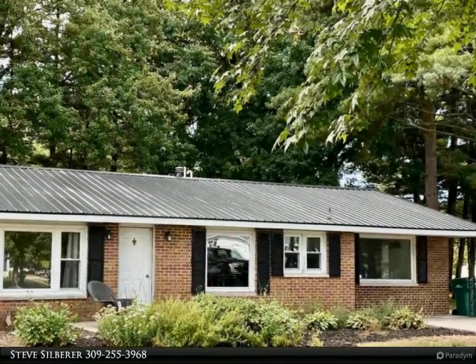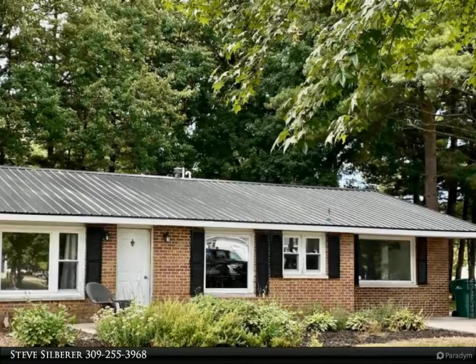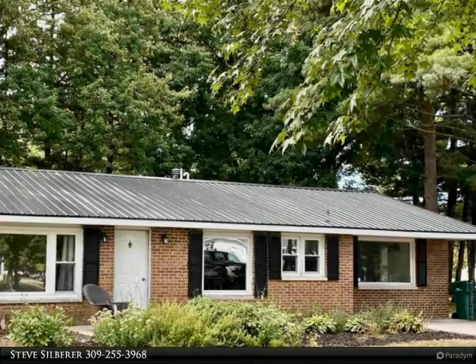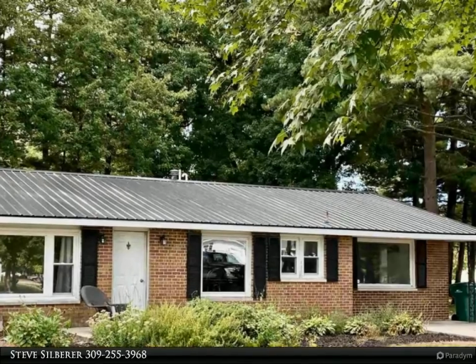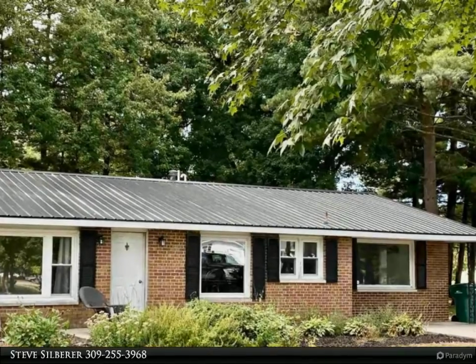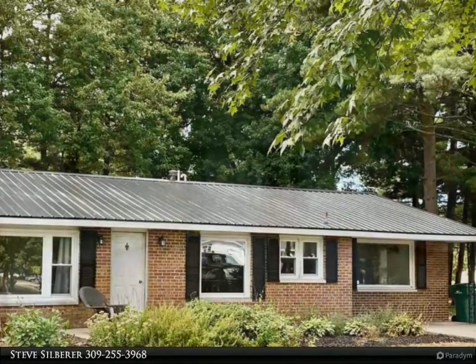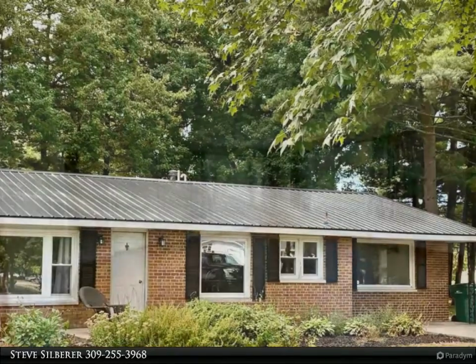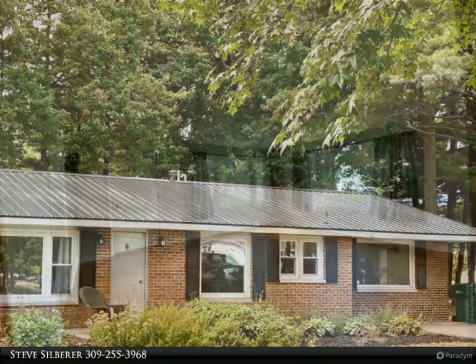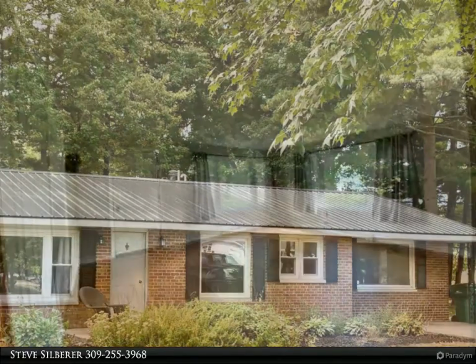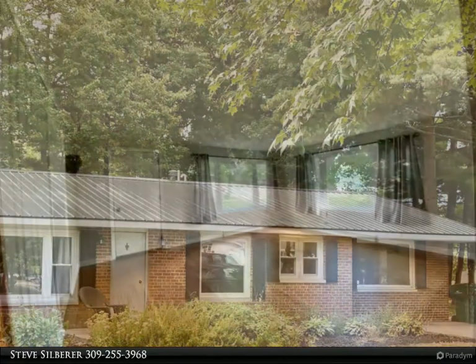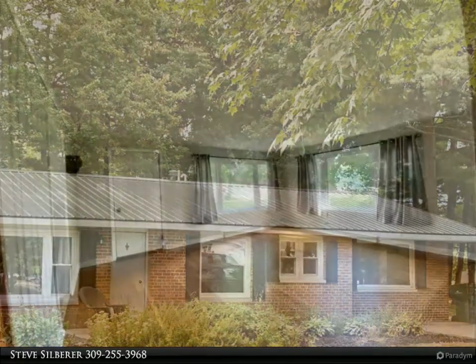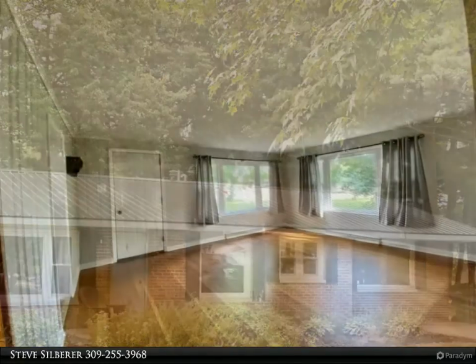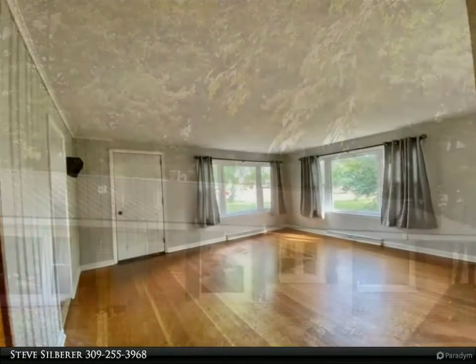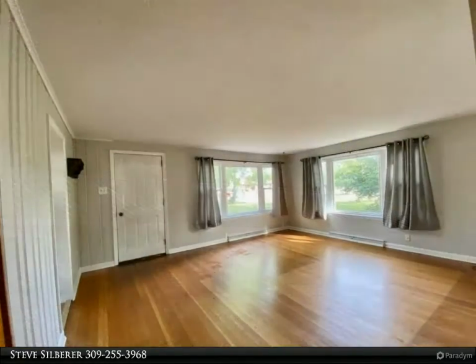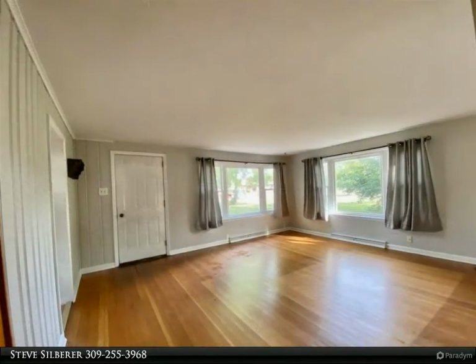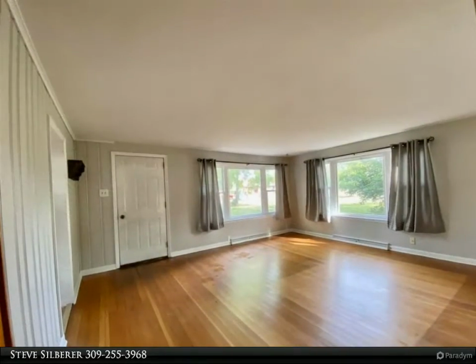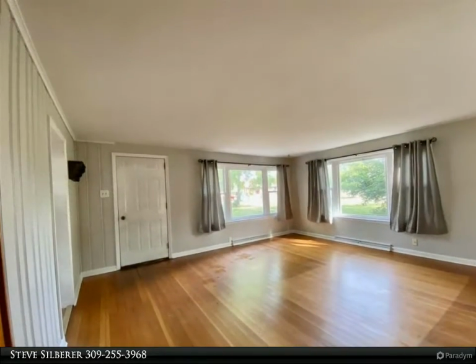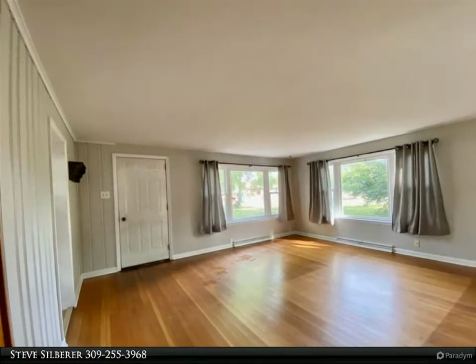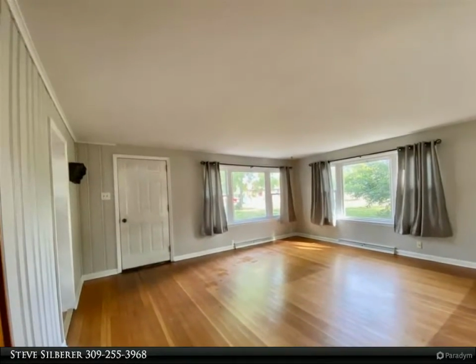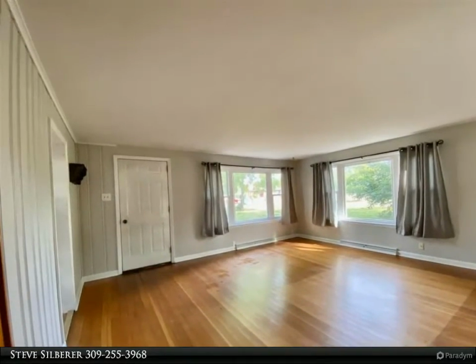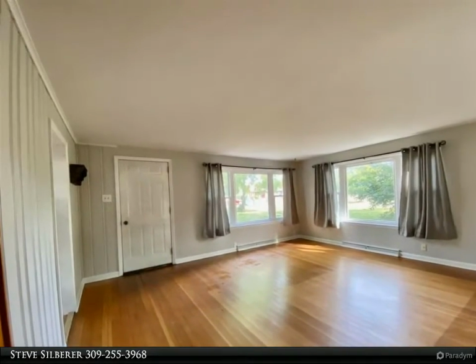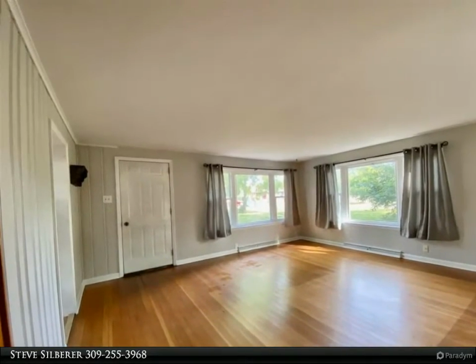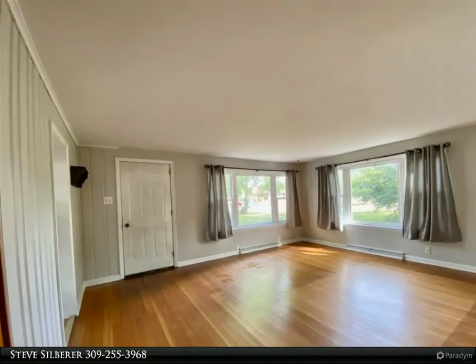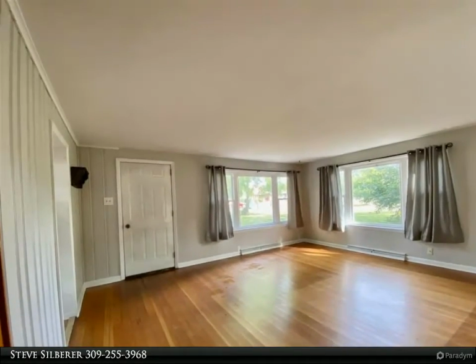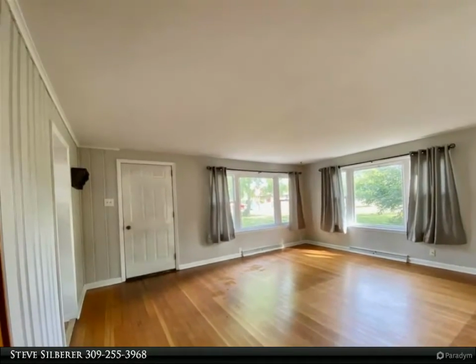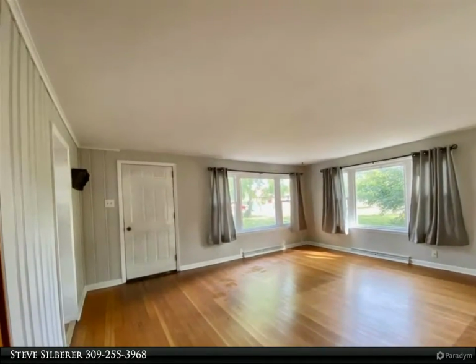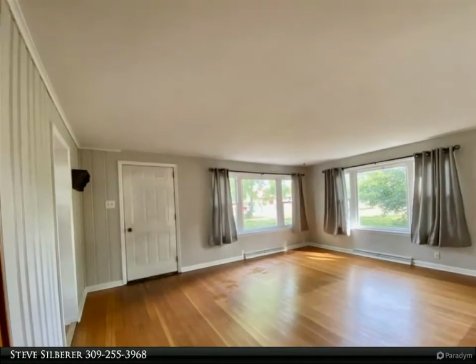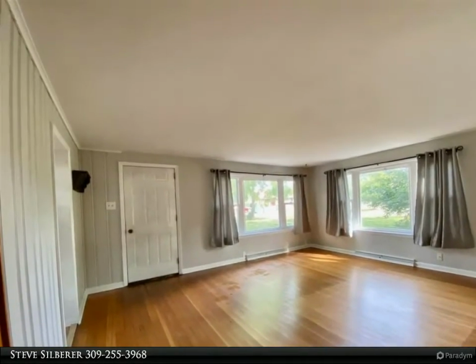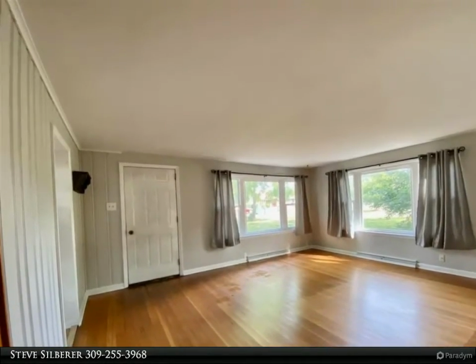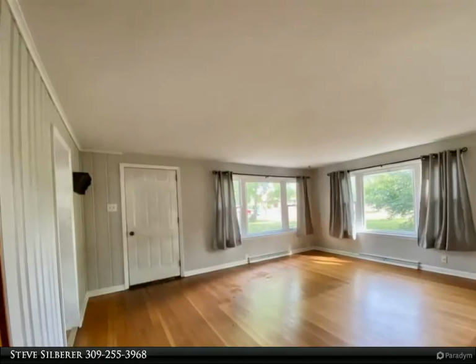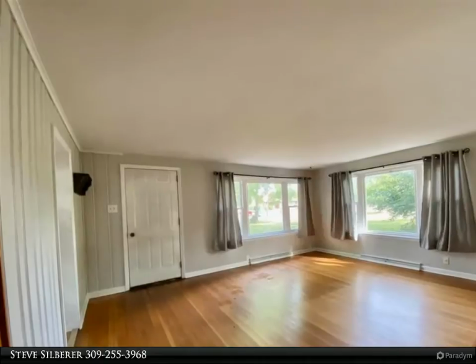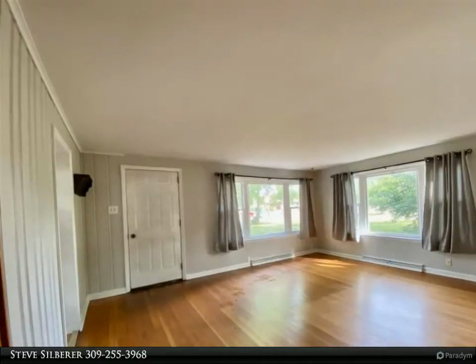This ranch home located just south of Macomb on Maple Avenue gets you as close to country as you can in the city.